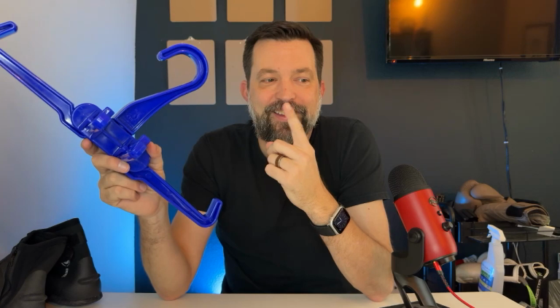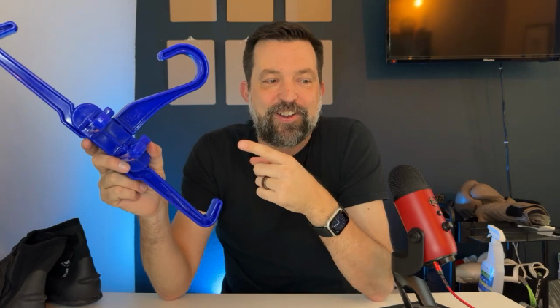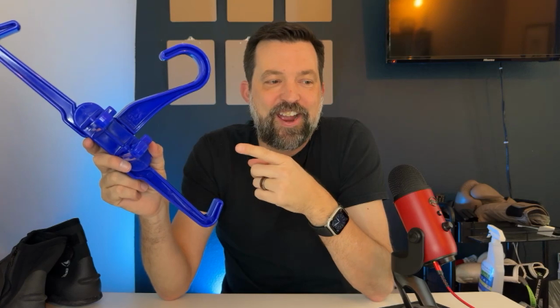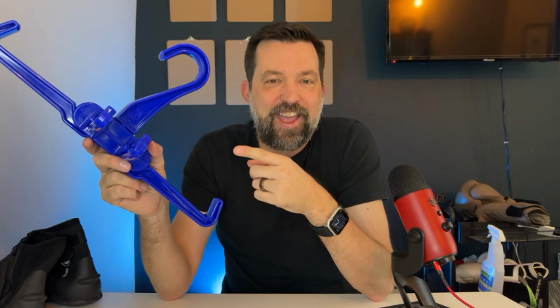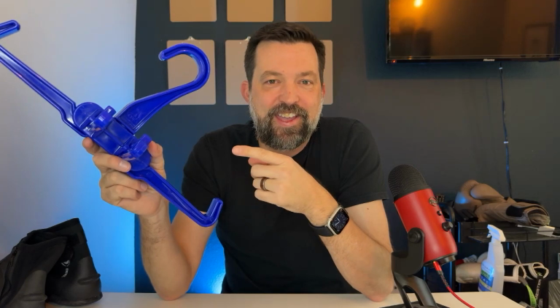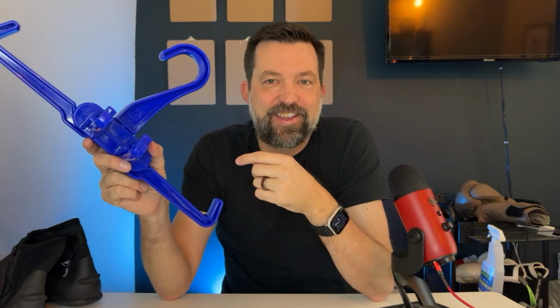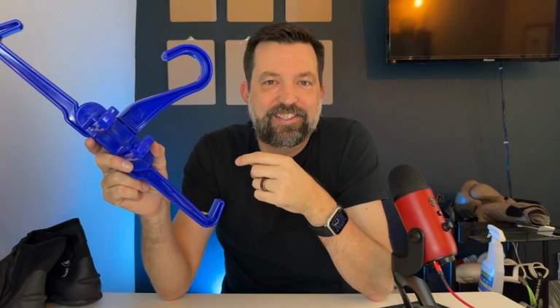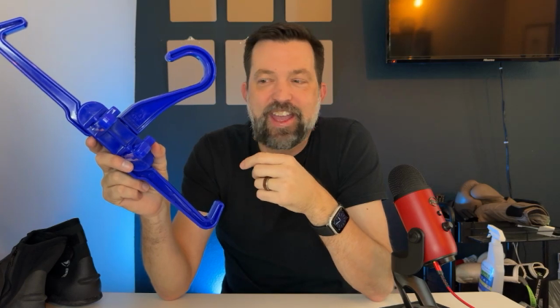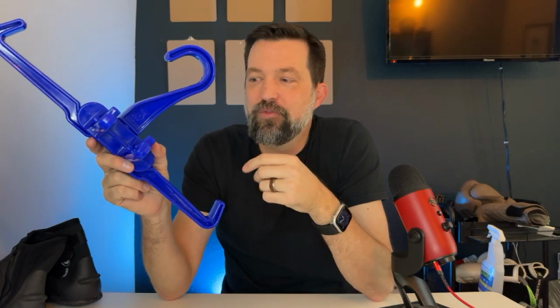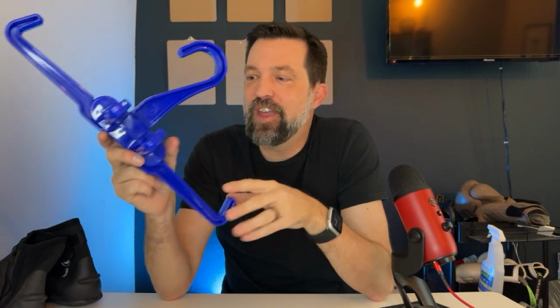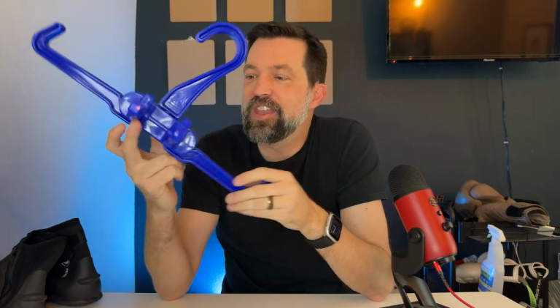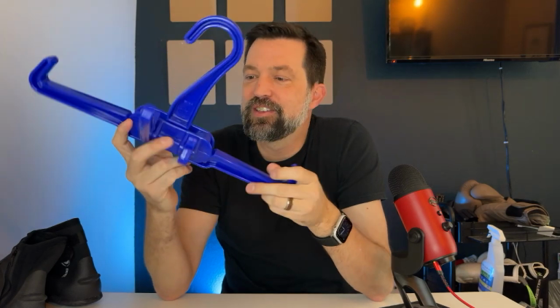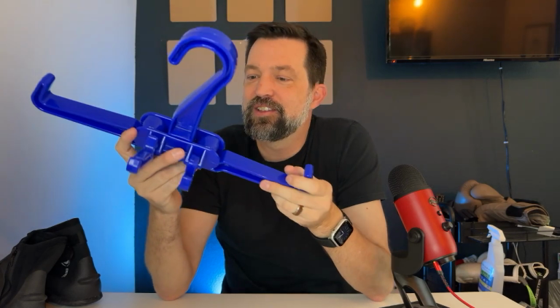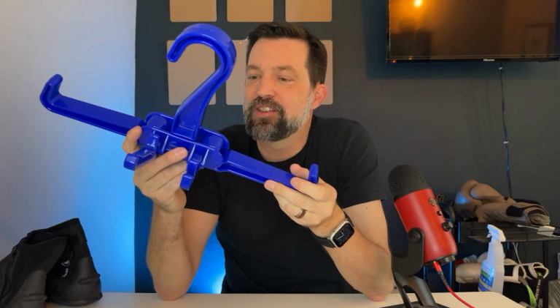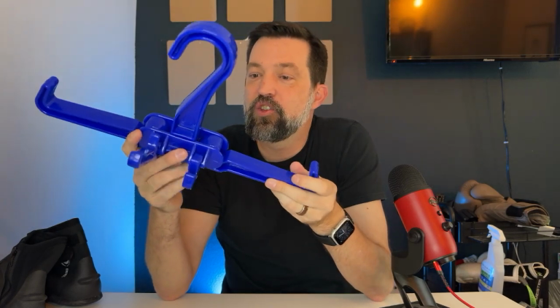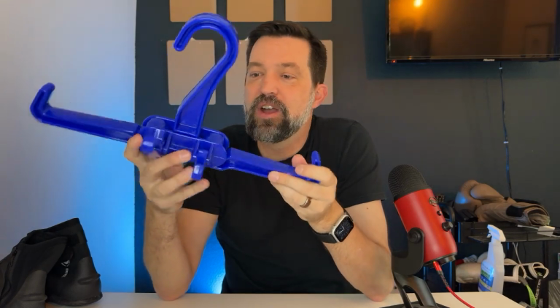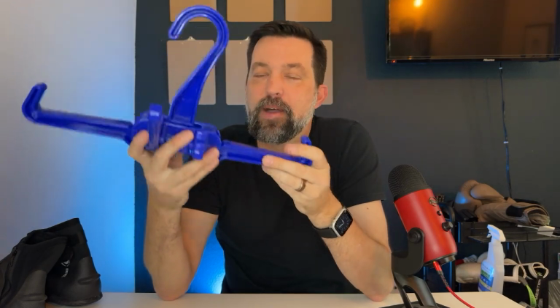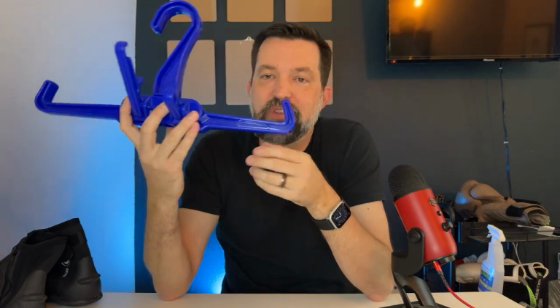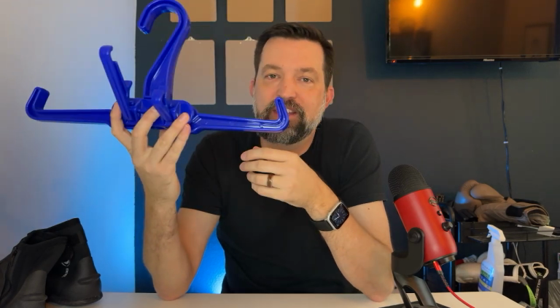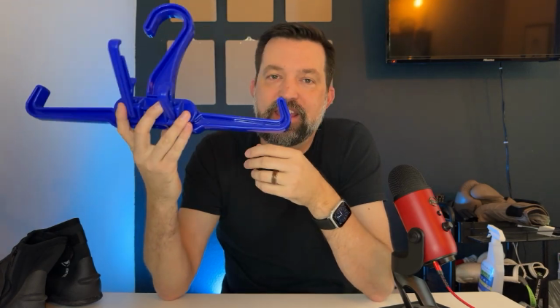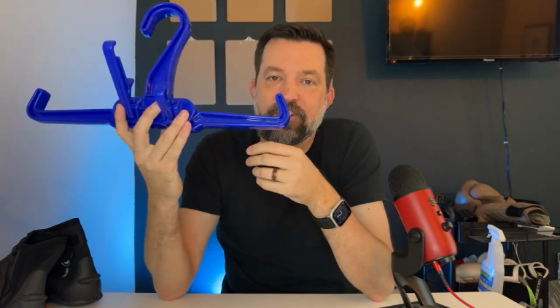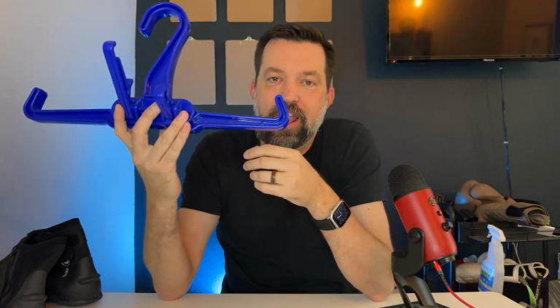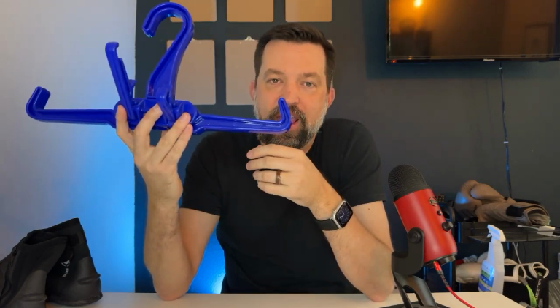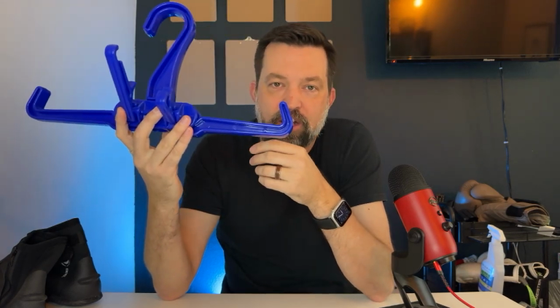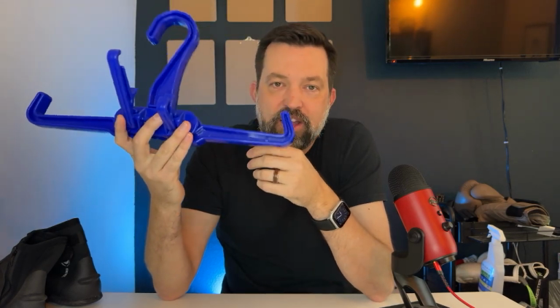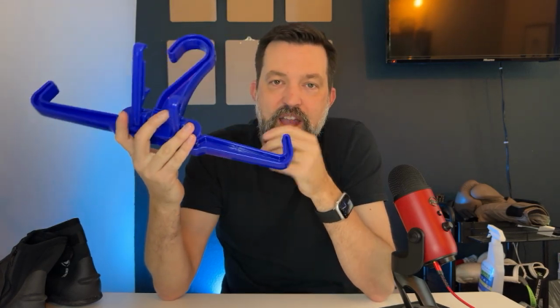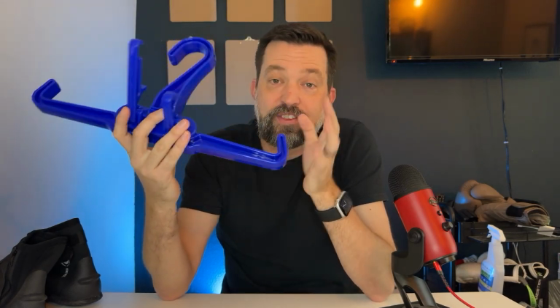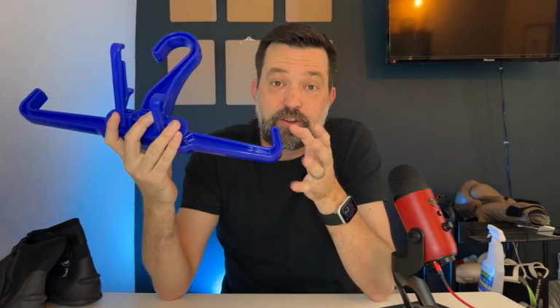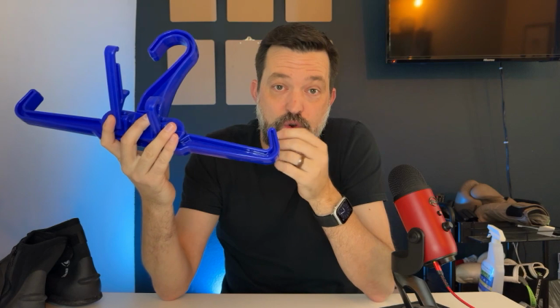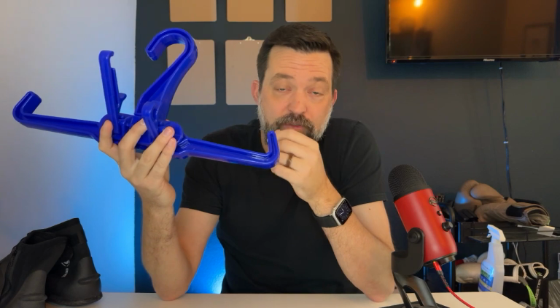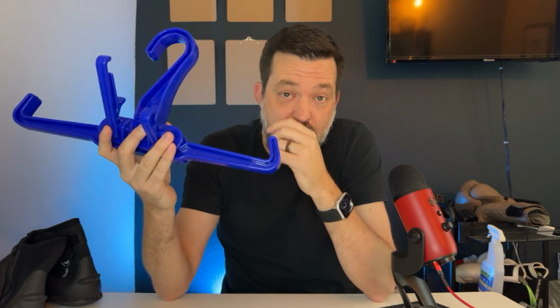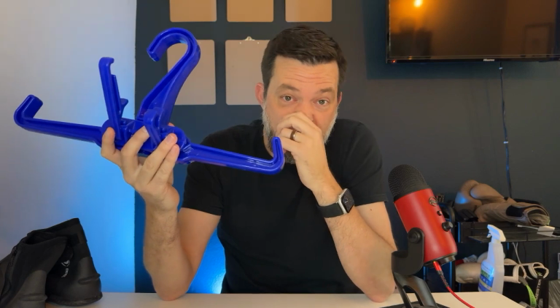All right, gang. Today we've got the XS Escuba BCD Heavy Duty Hanger. This is a travel hanger.